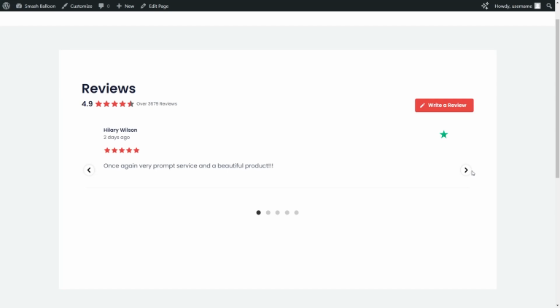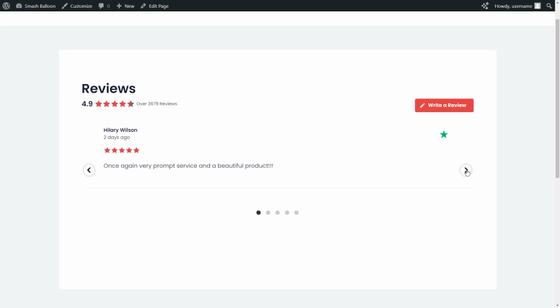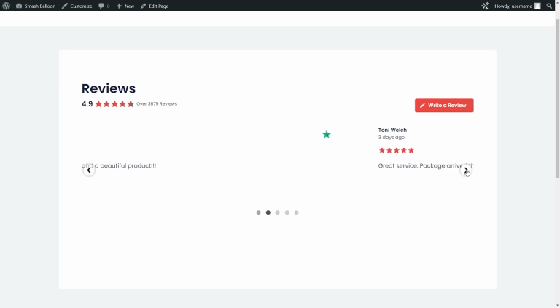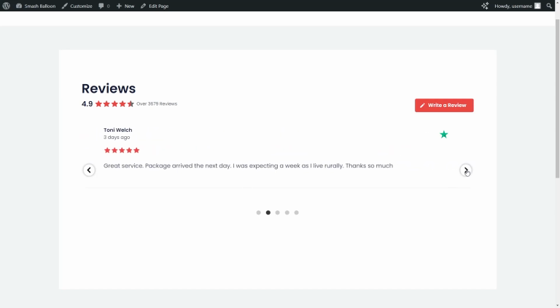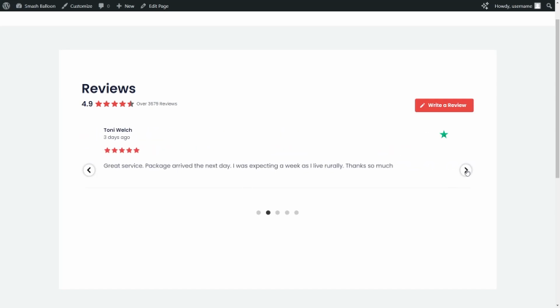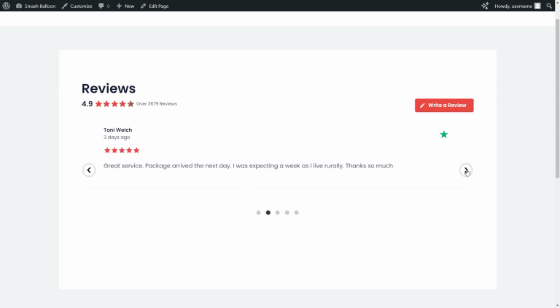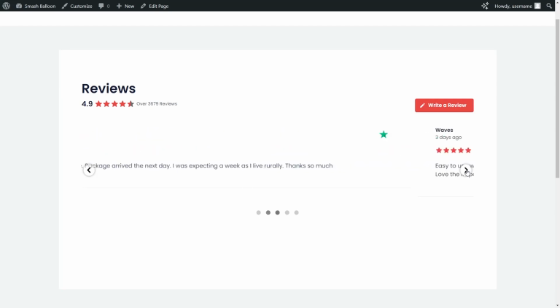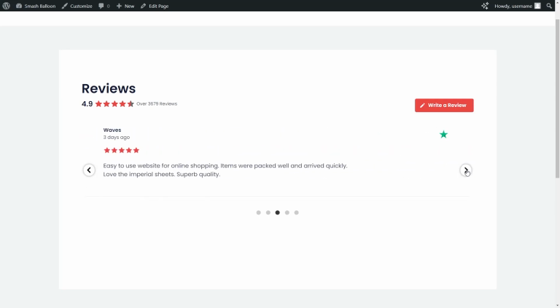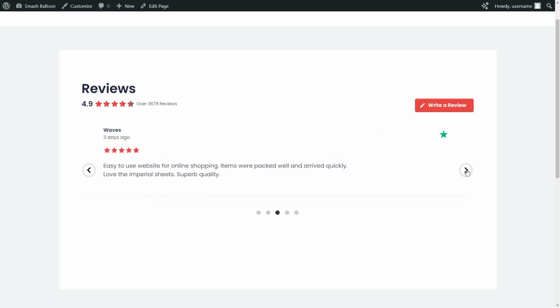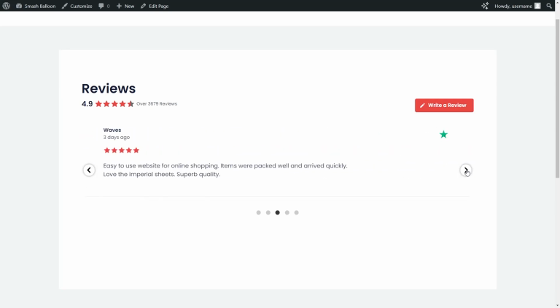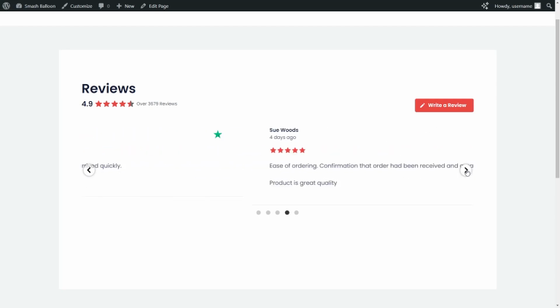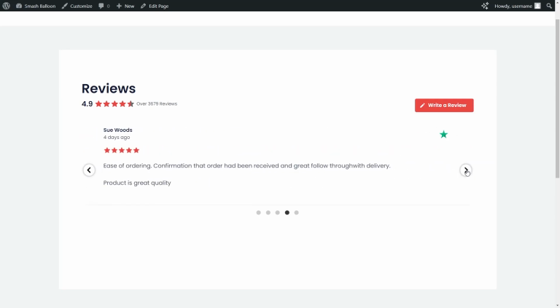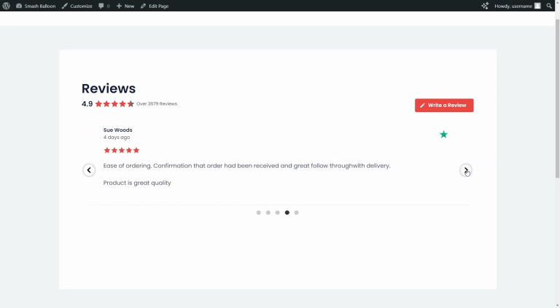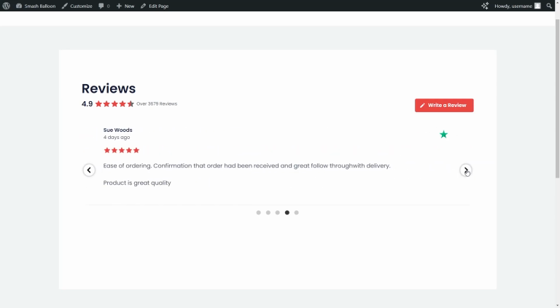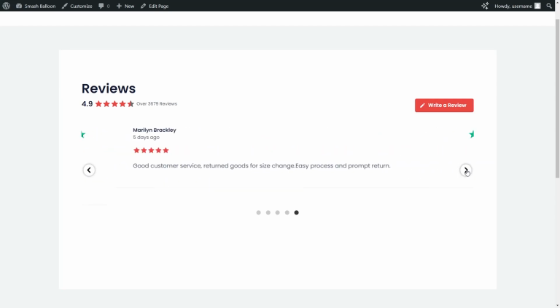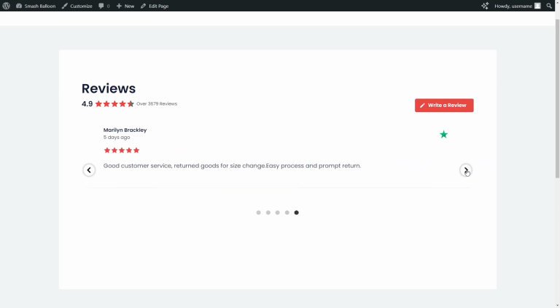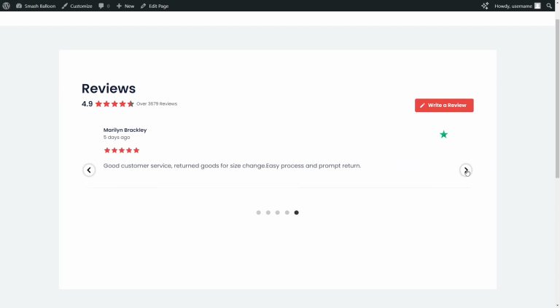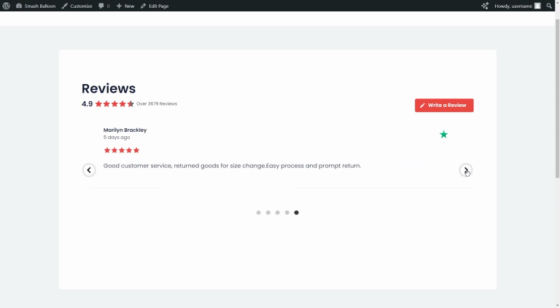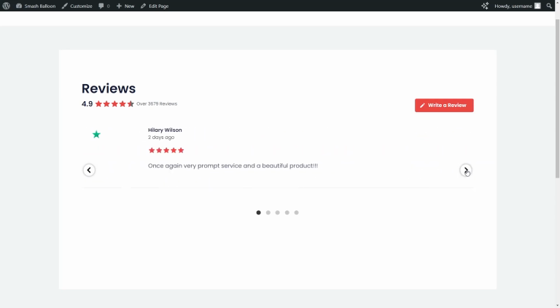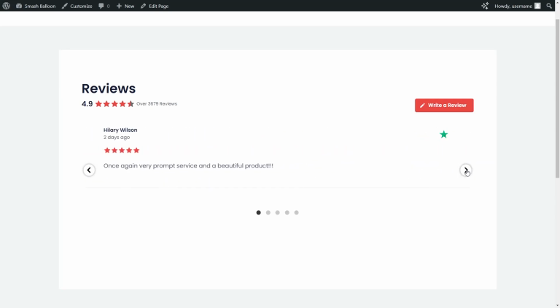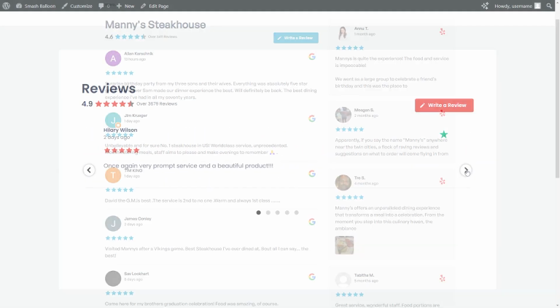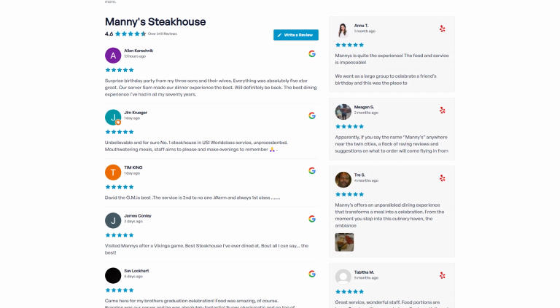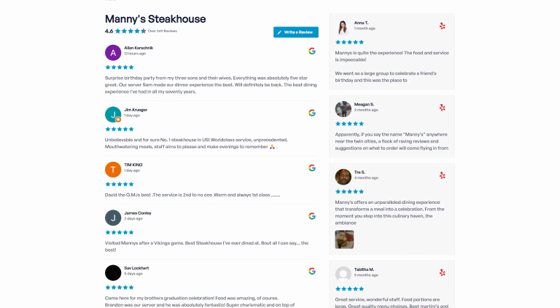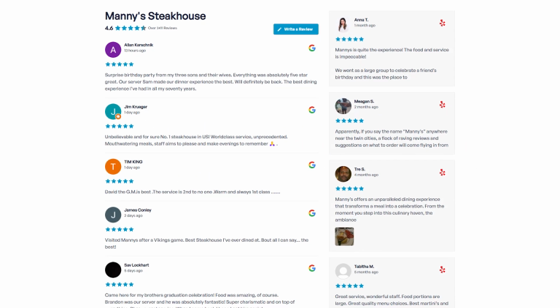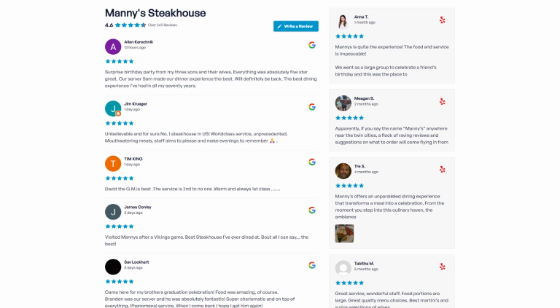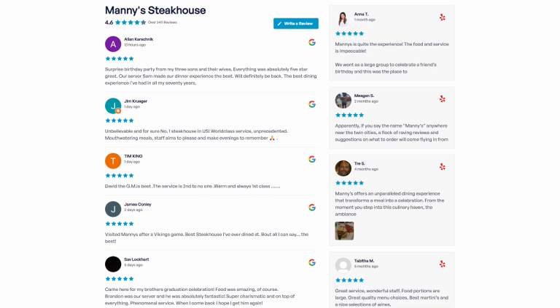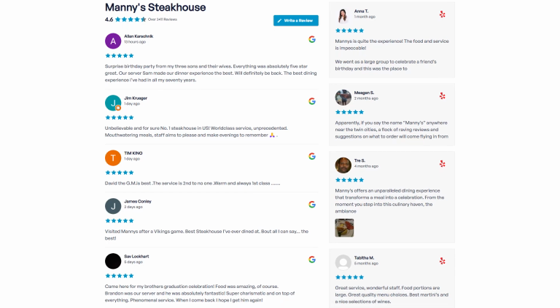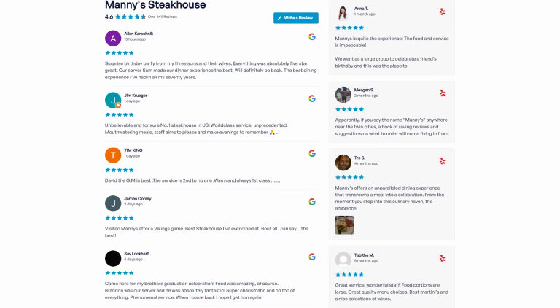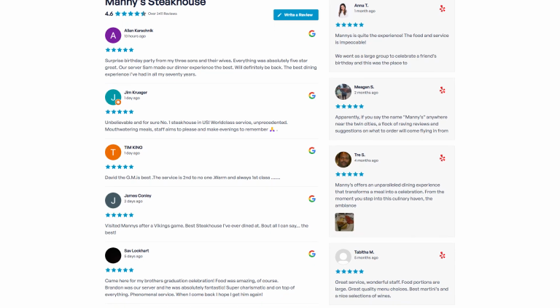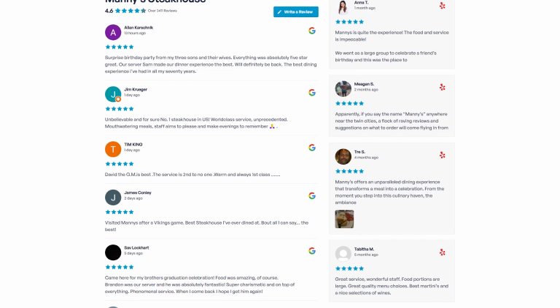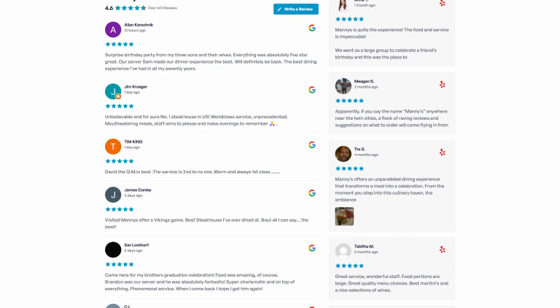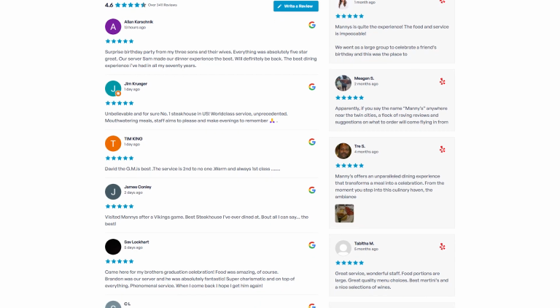Let me show you how to easily embed a Trustpilot reviews widget like this on your WordPress website, using the SmashBalloon Reviews Feed Pro plugin.